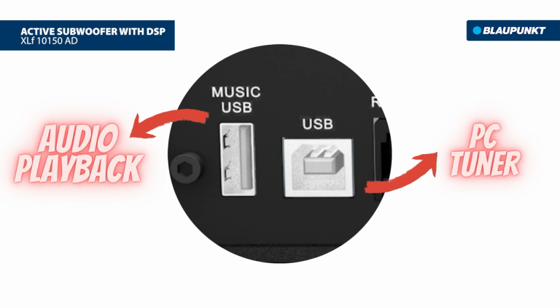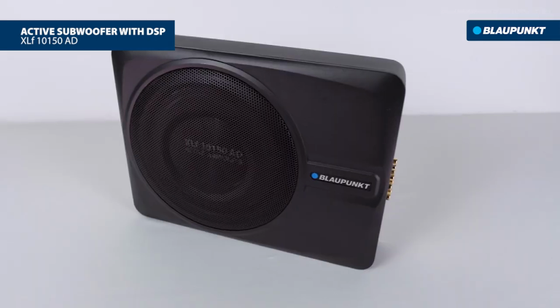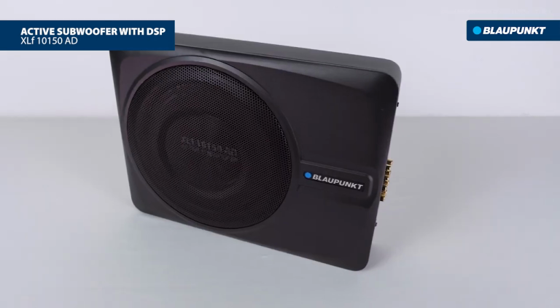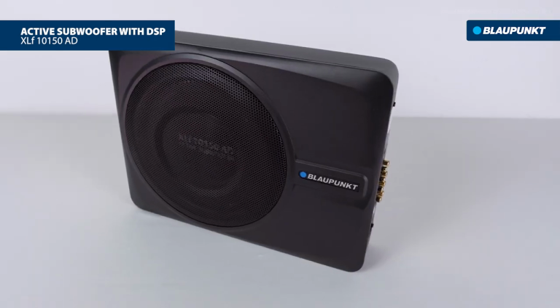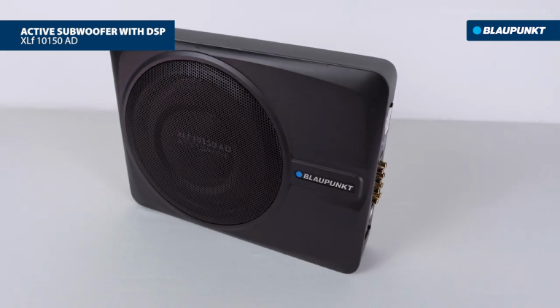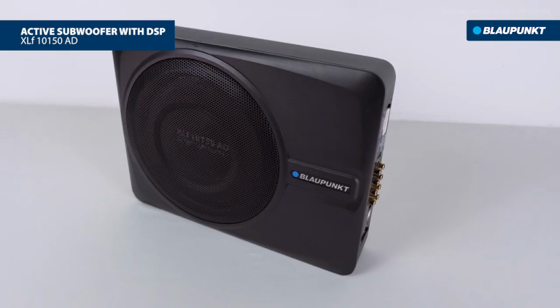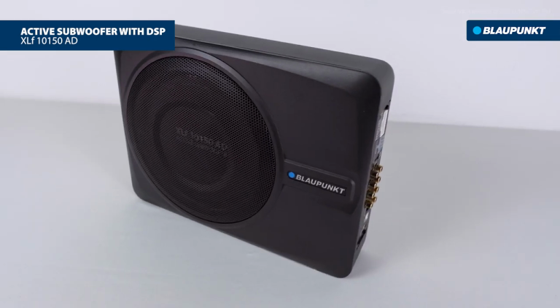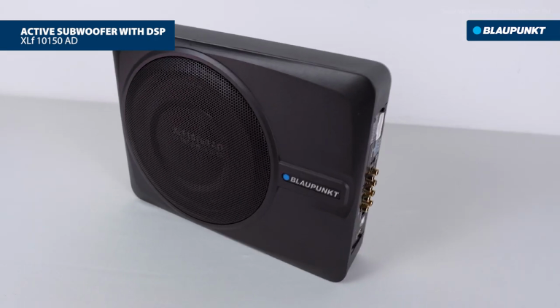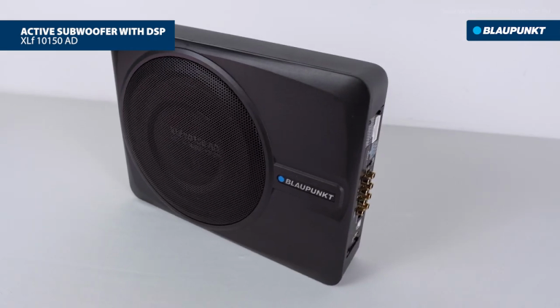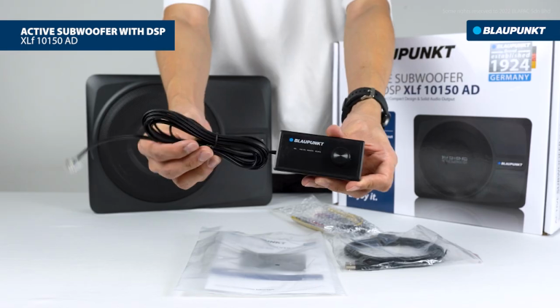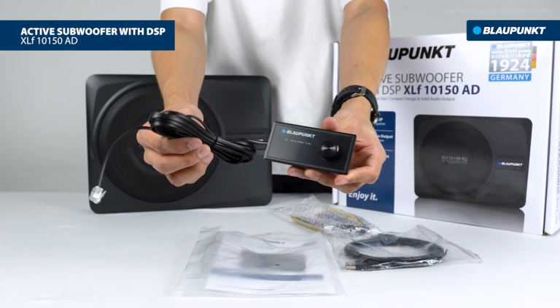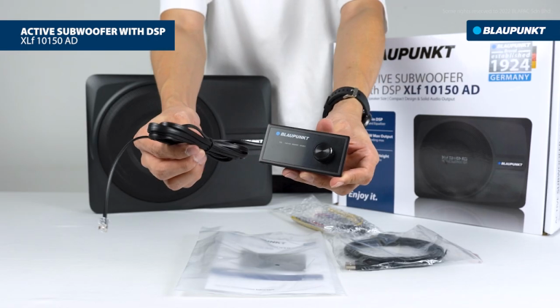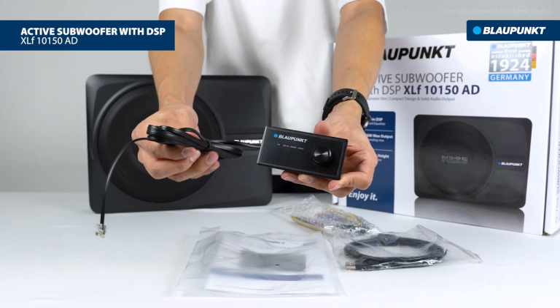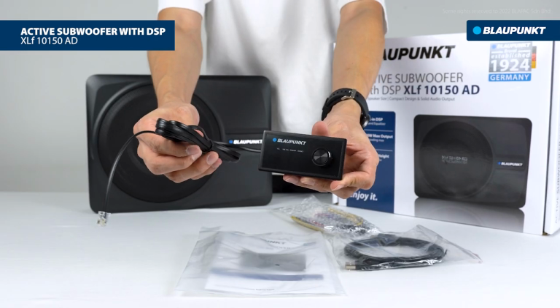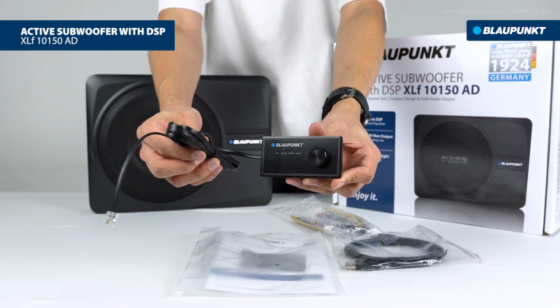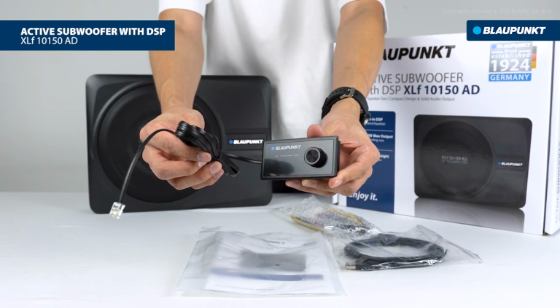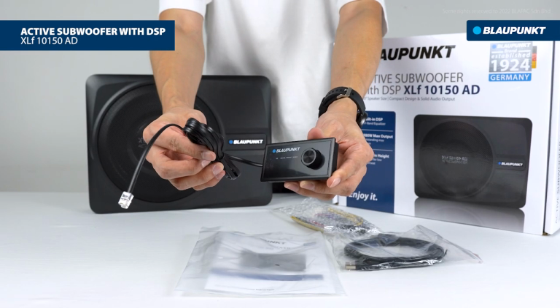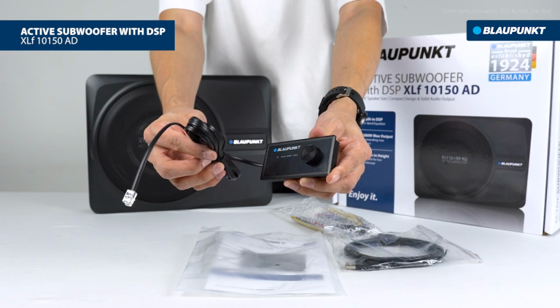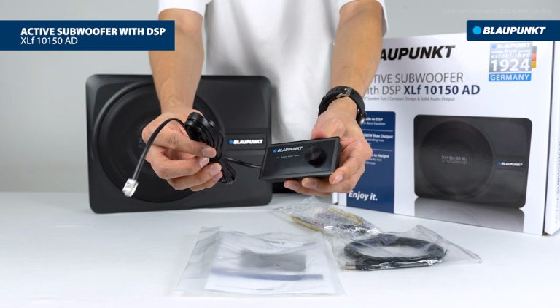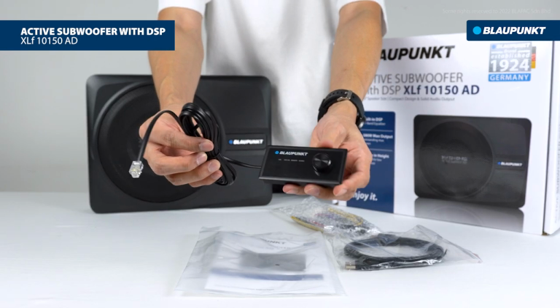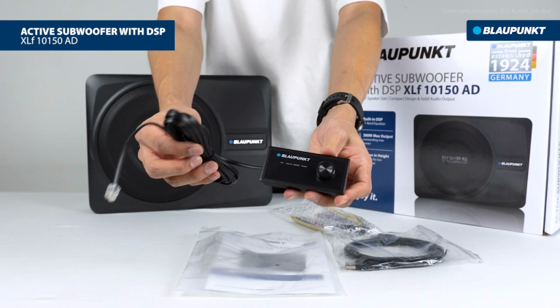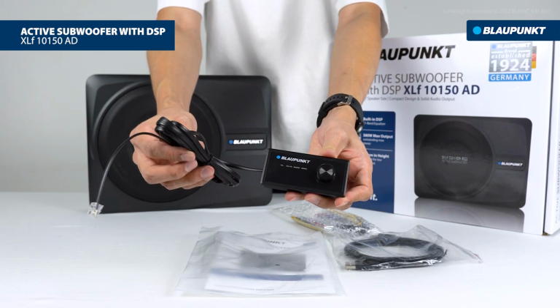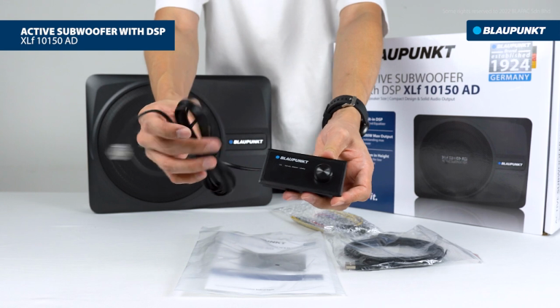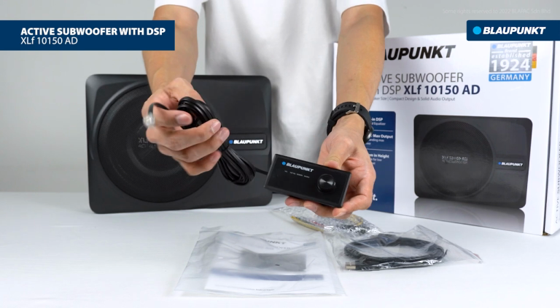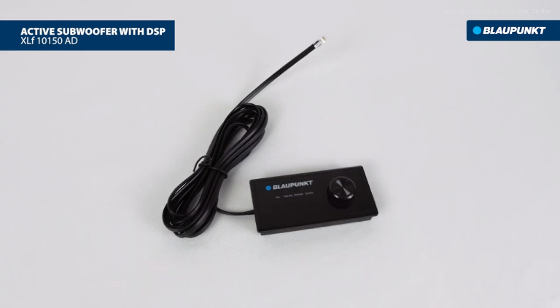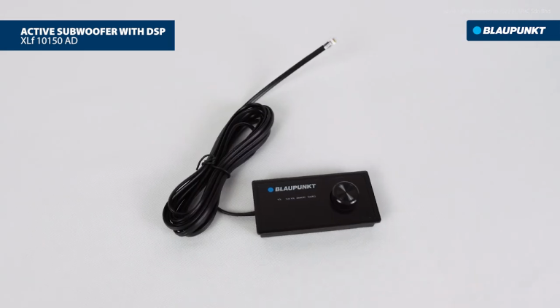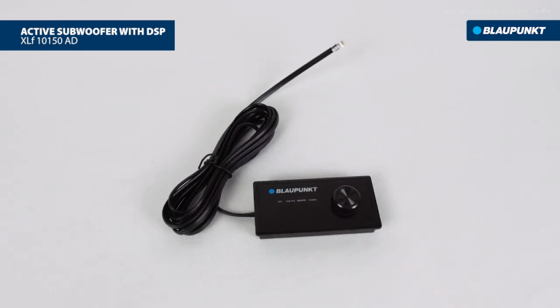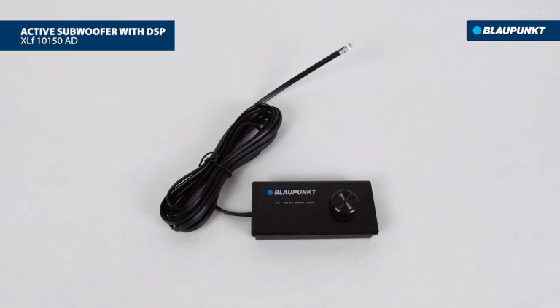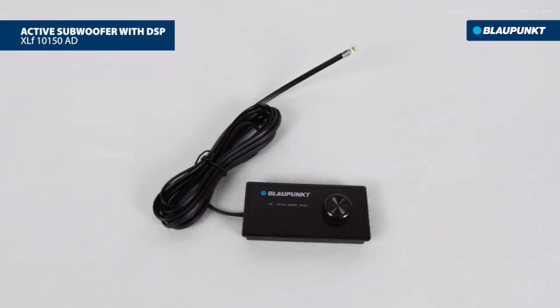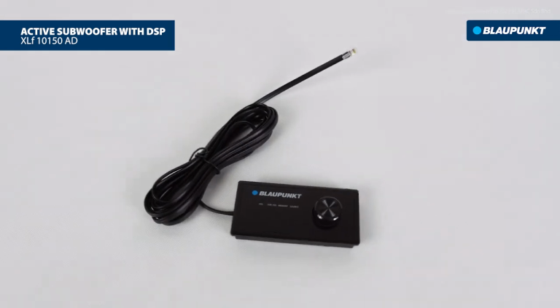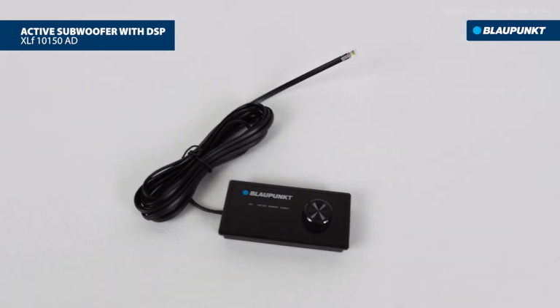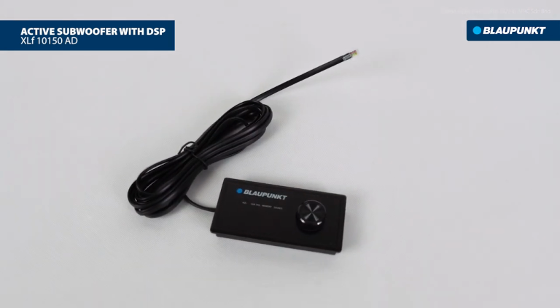To optimize the 31-band equalizer feature, the box comes with a wired remote control for volume, preset, and source control.